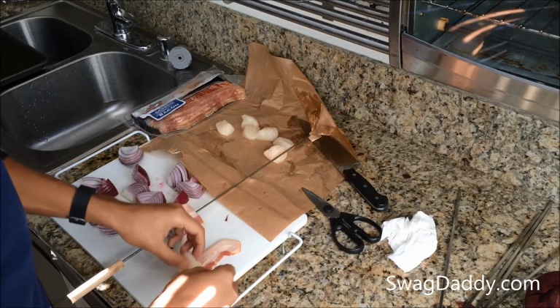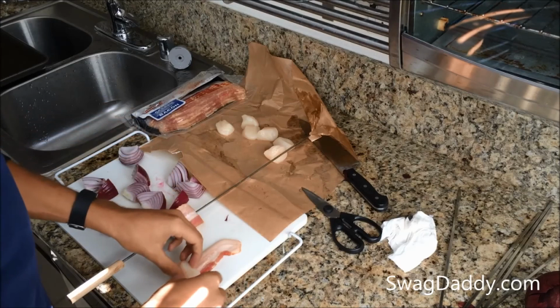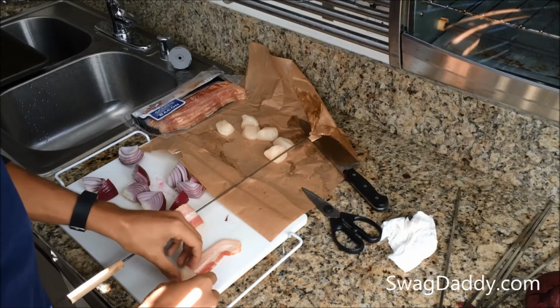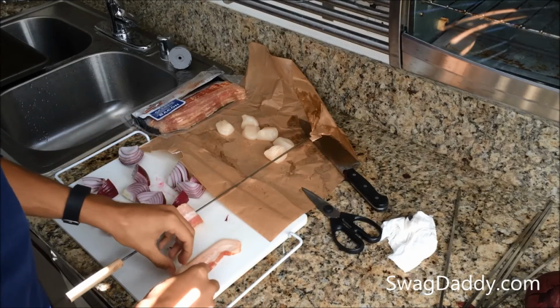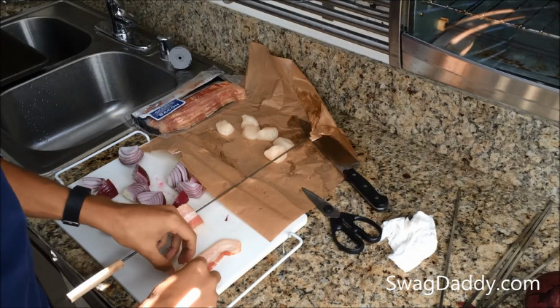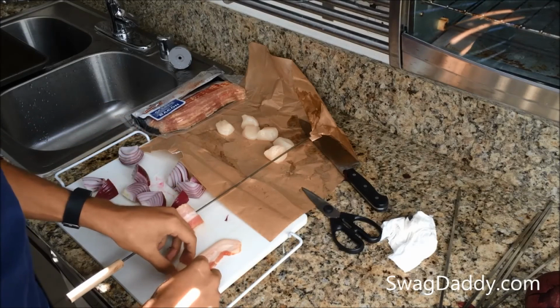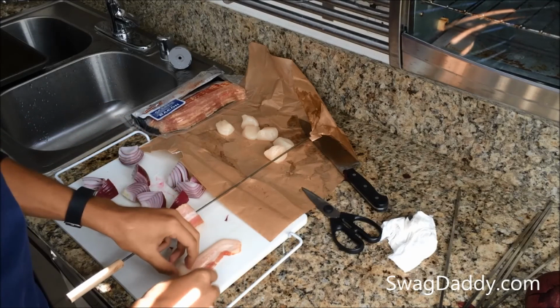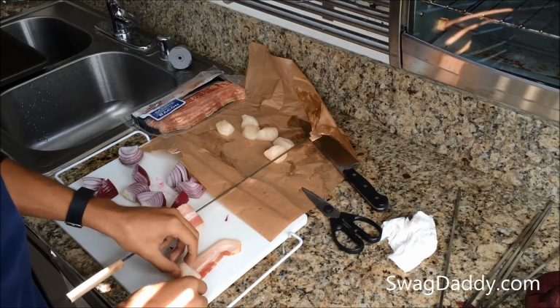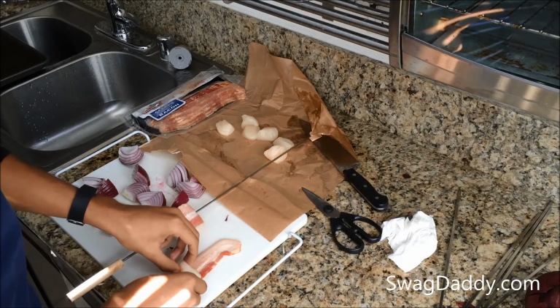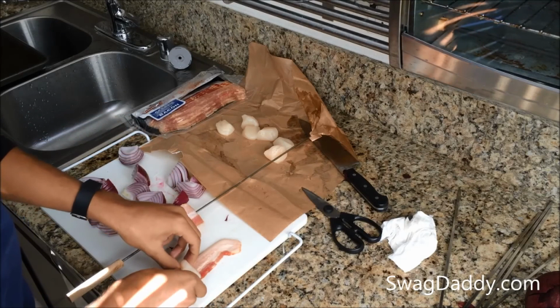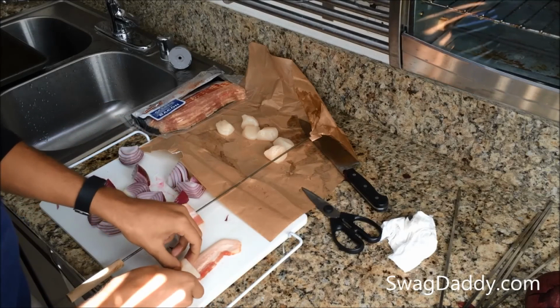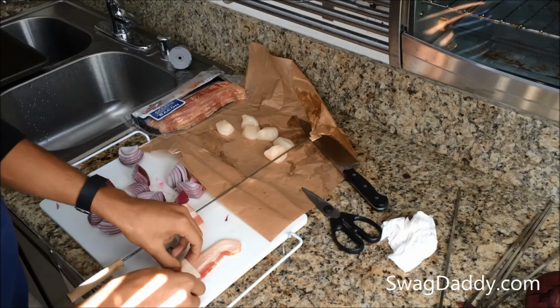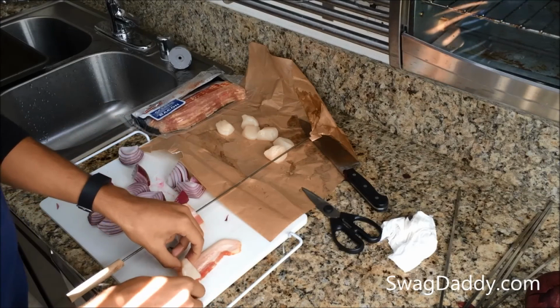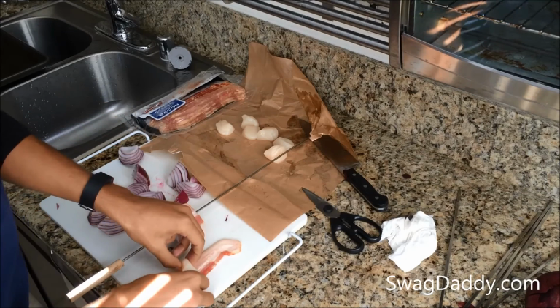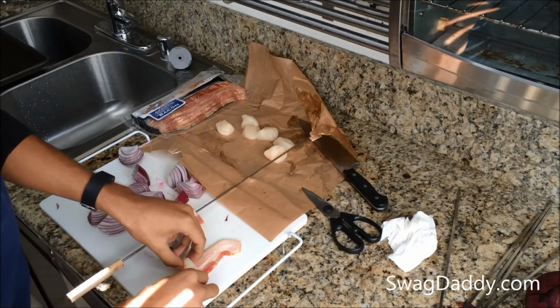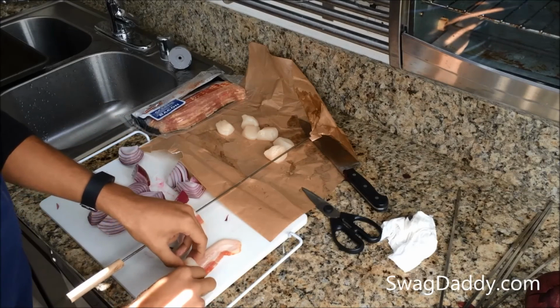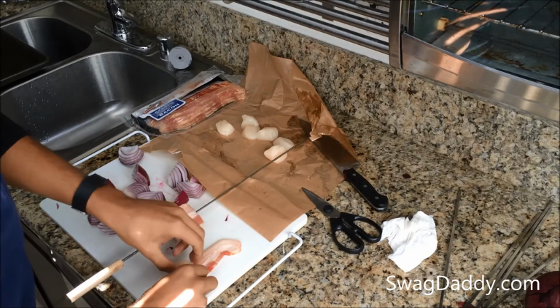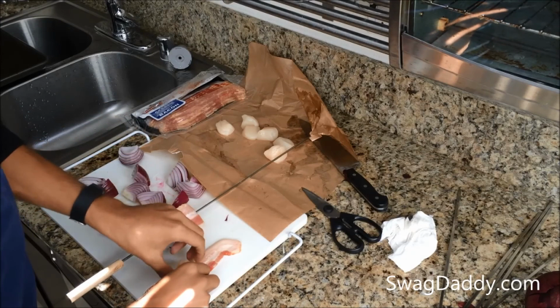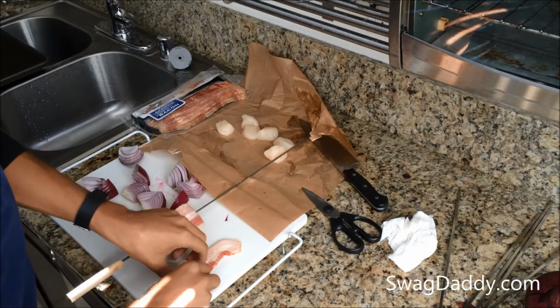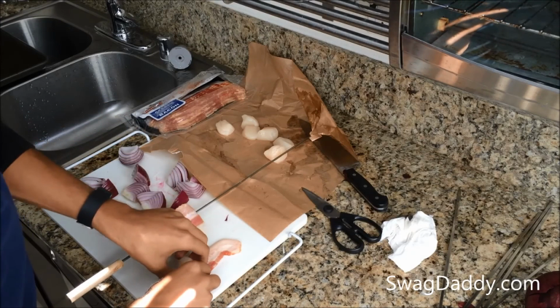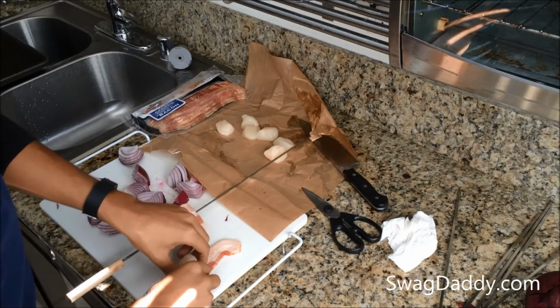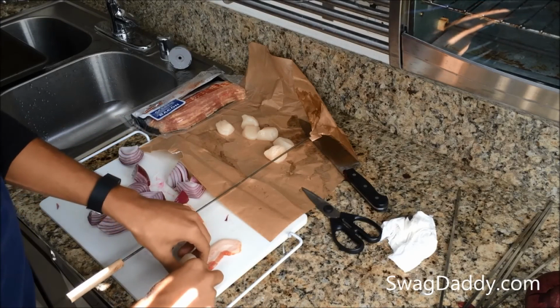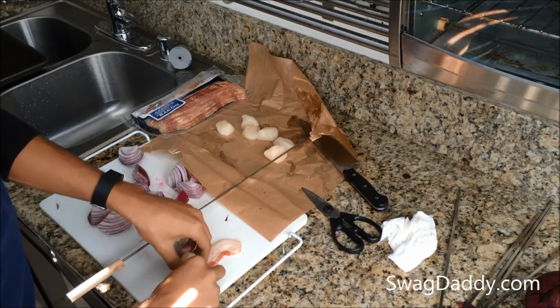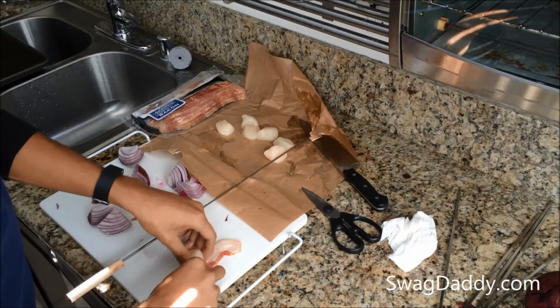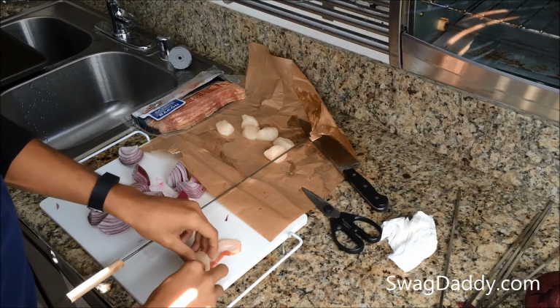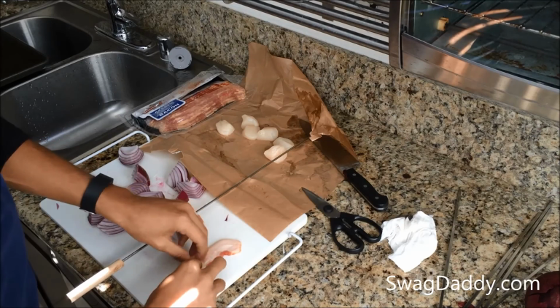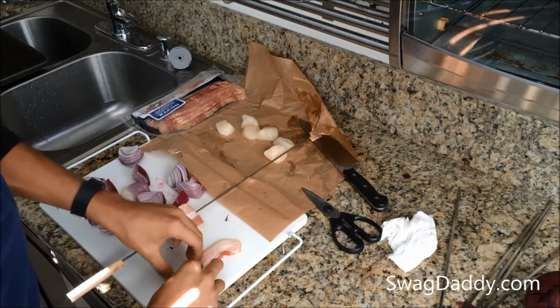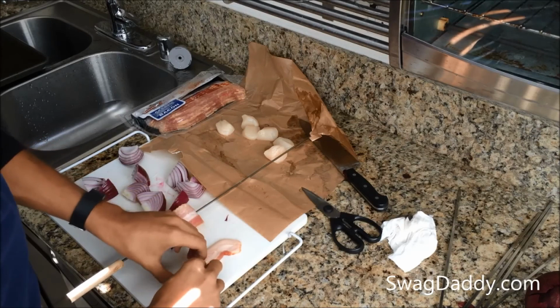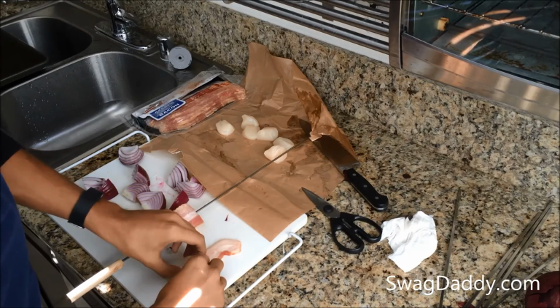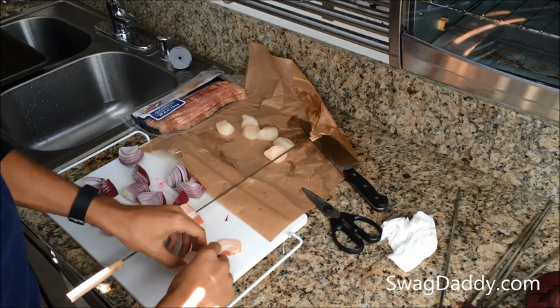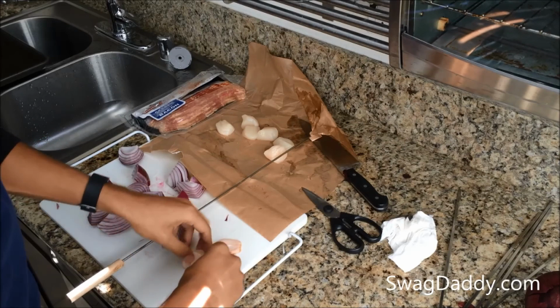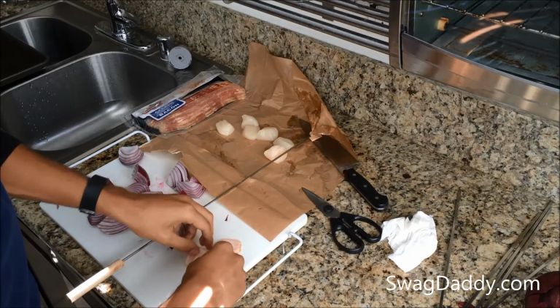Here I'm wrapping a couple of pieces of scallop in bacon, and then I'm going to go ahead and wedge them in between some onions to keep them together.